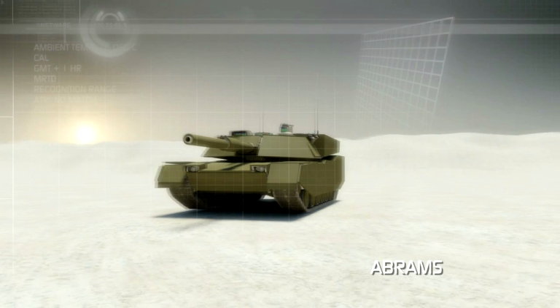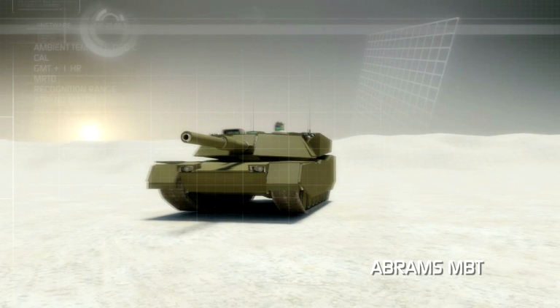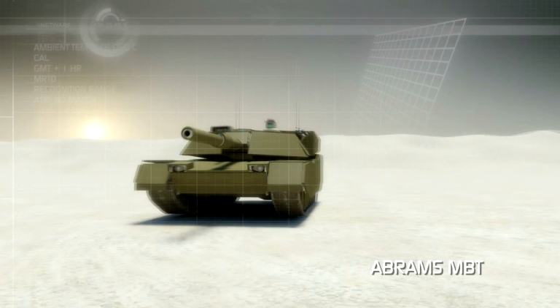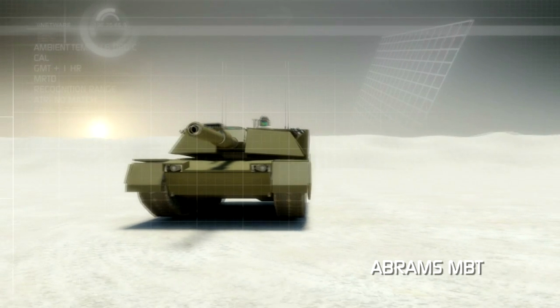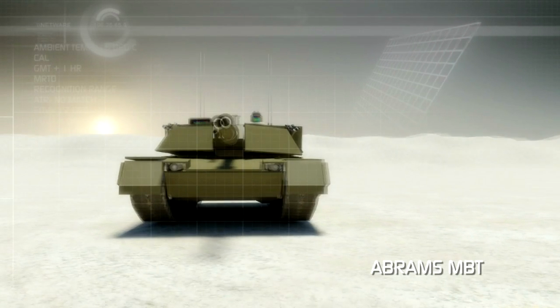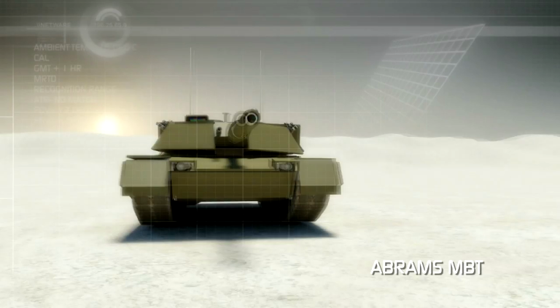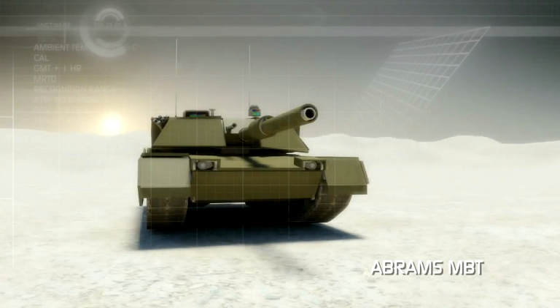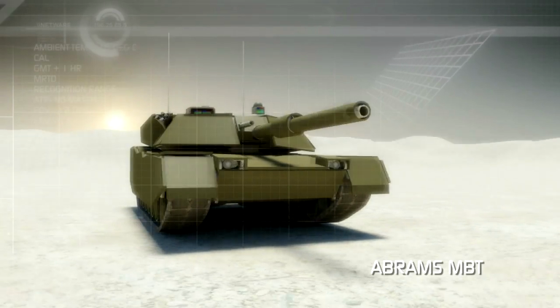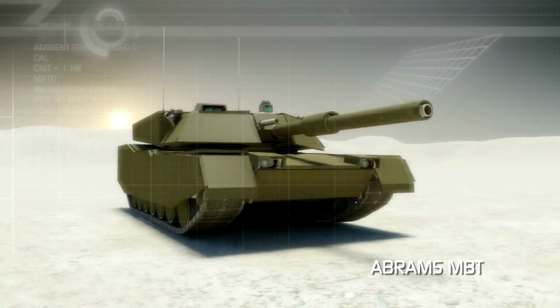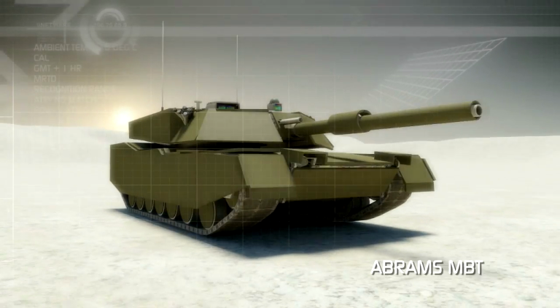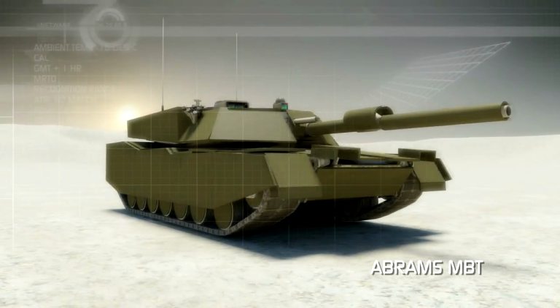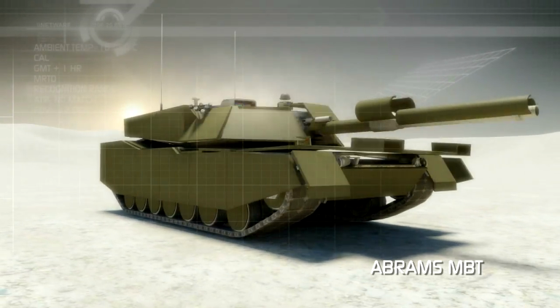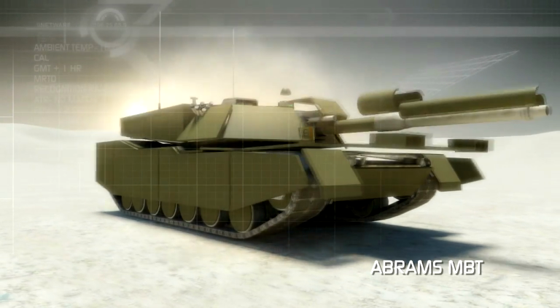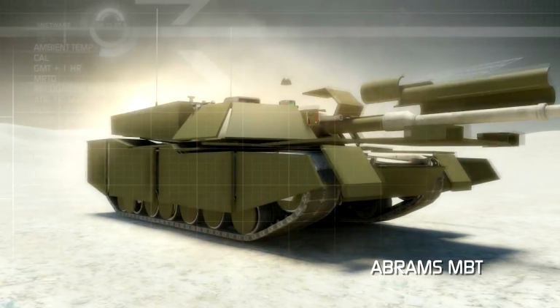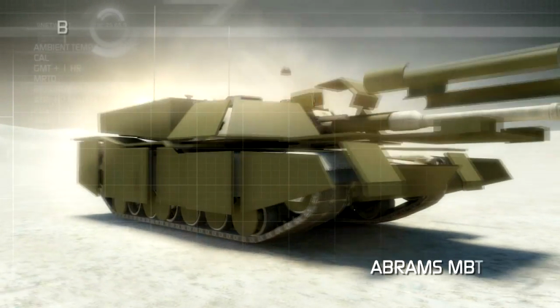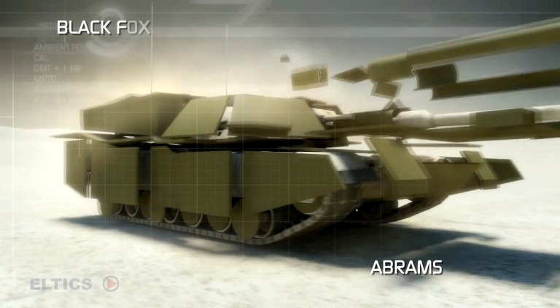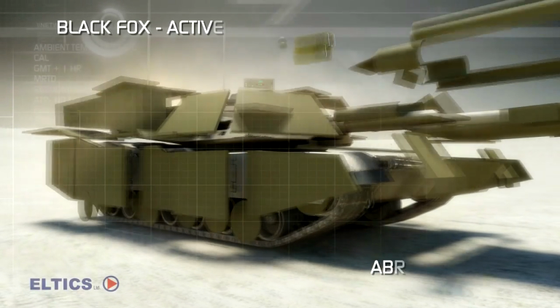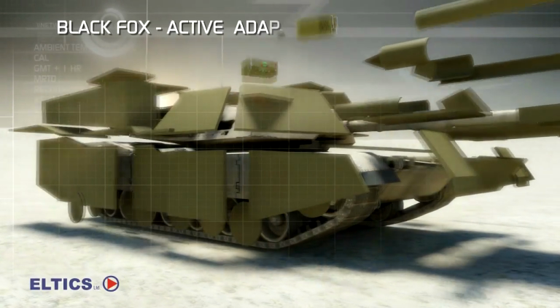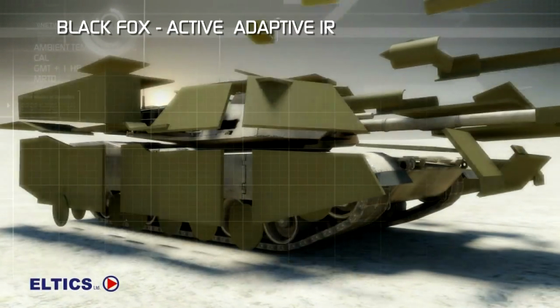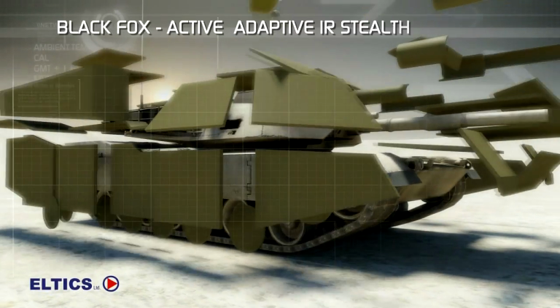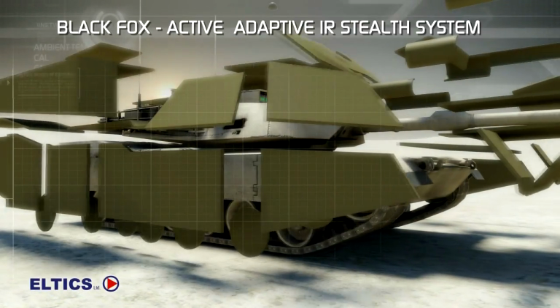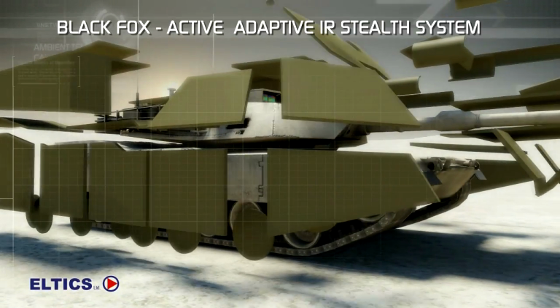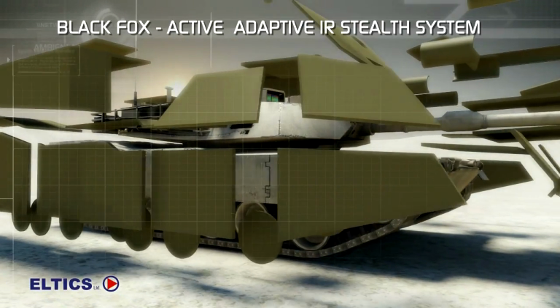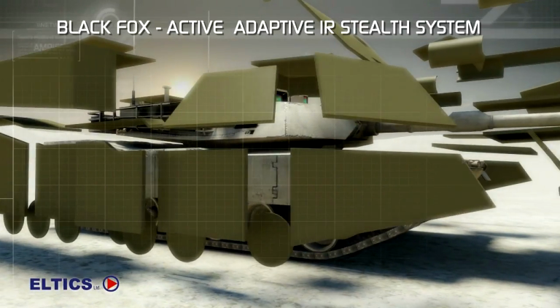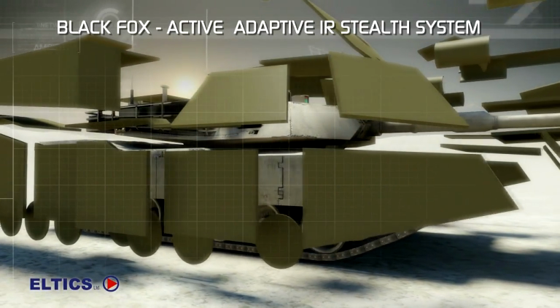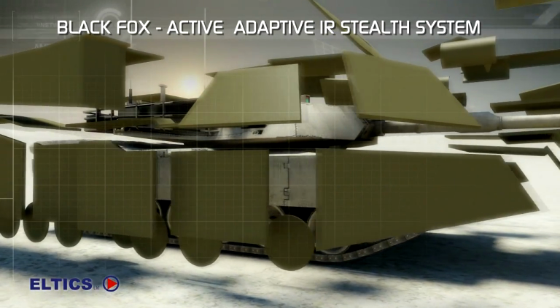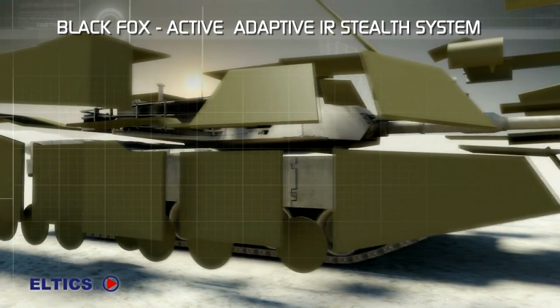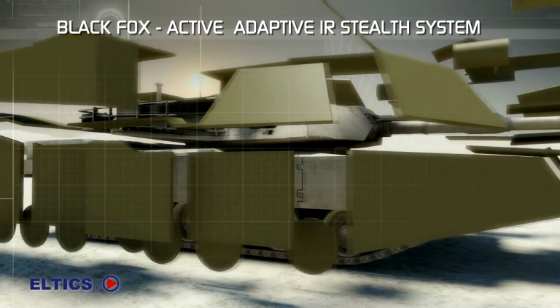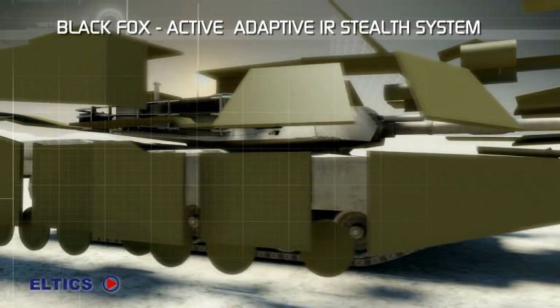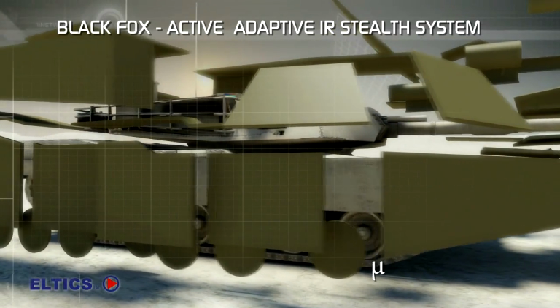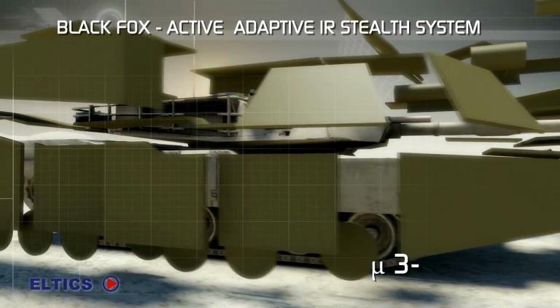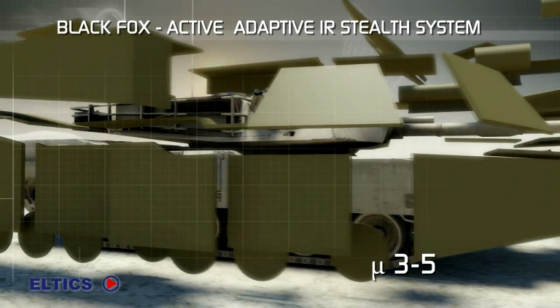Introducing Black Fox, Eltics' Multispectral Signature Control Stealth Technology.